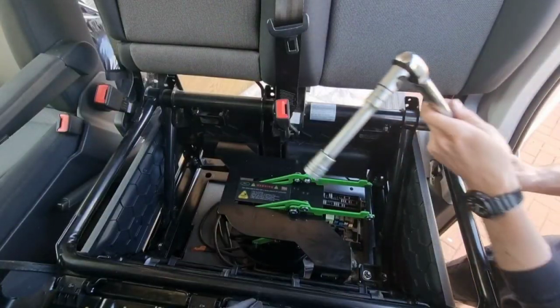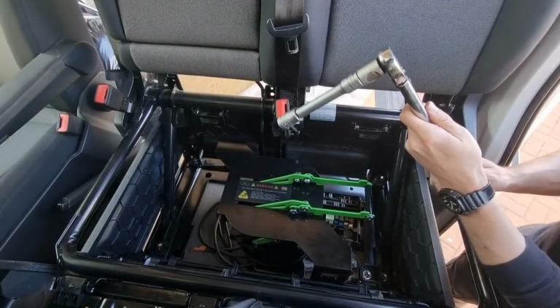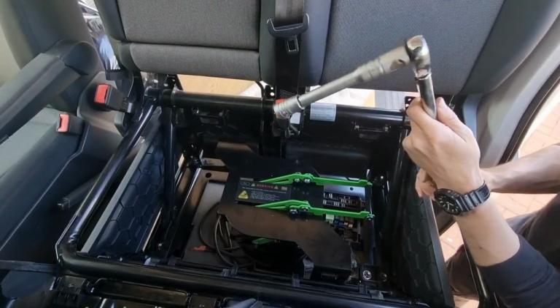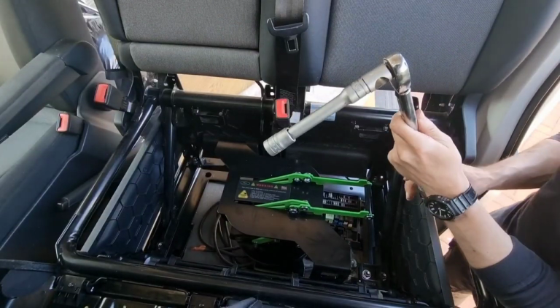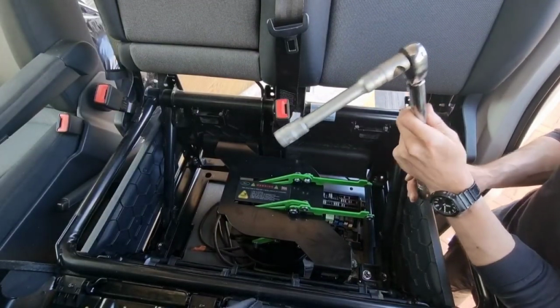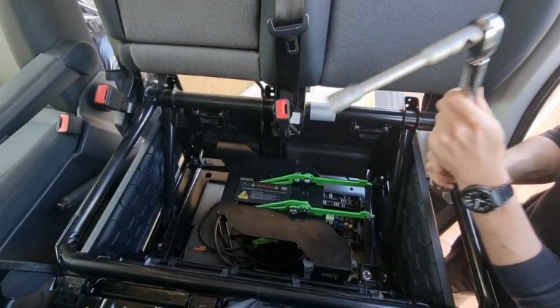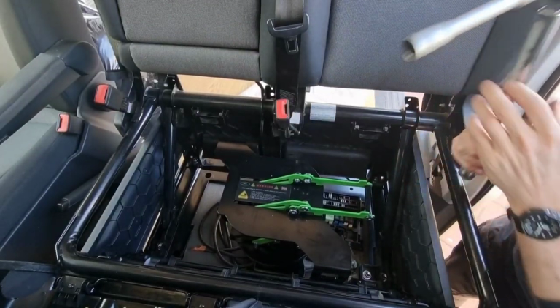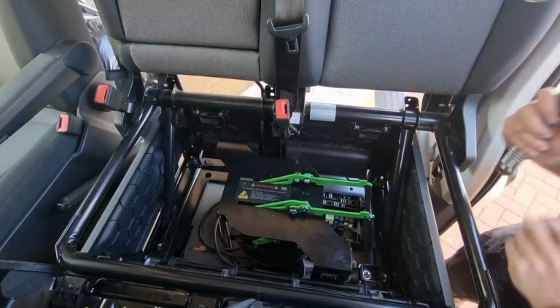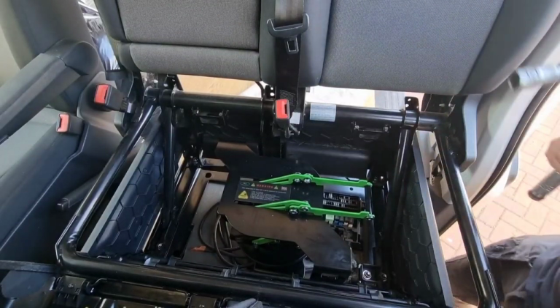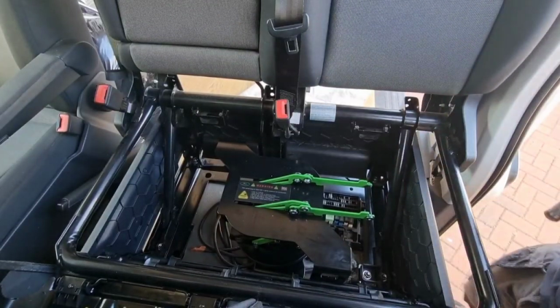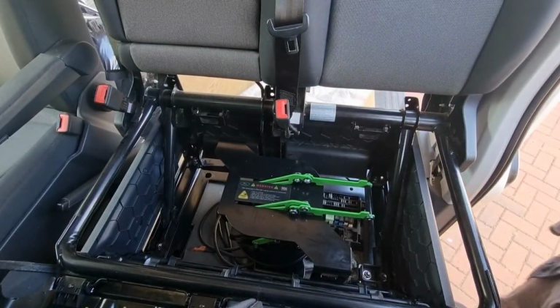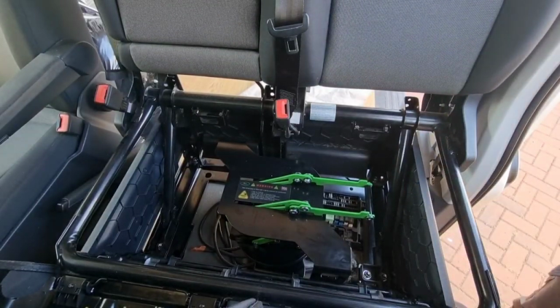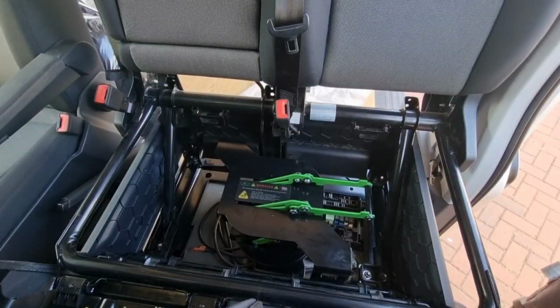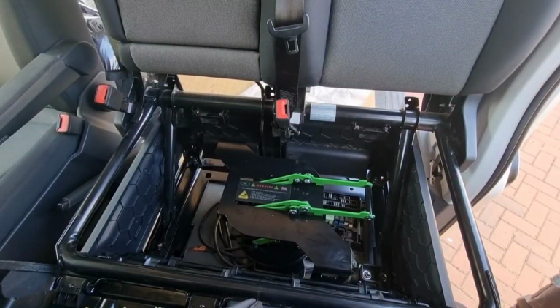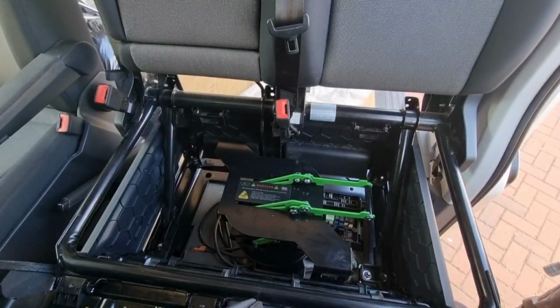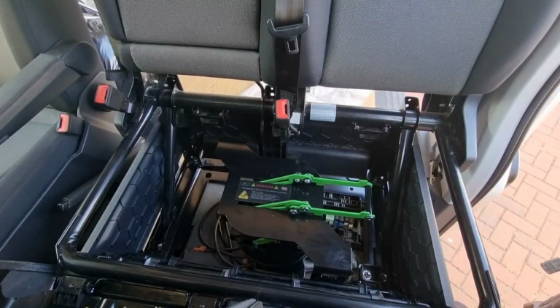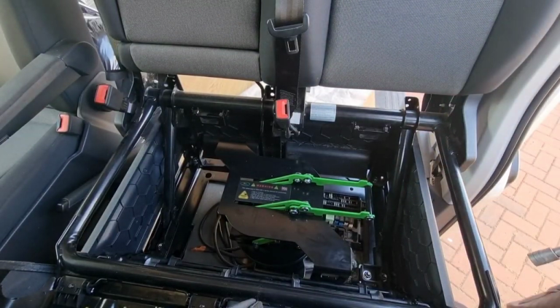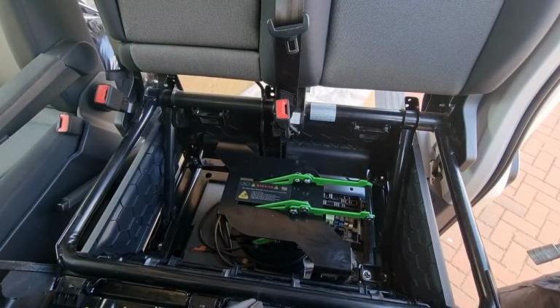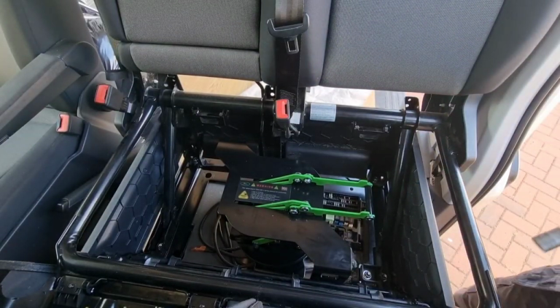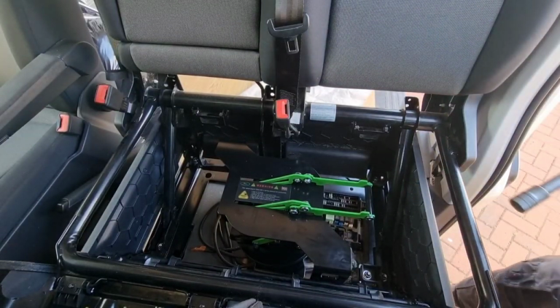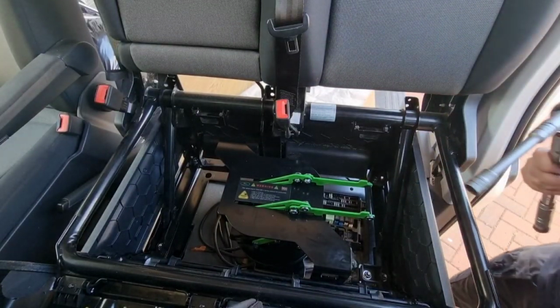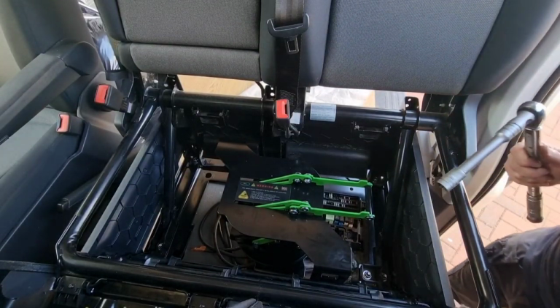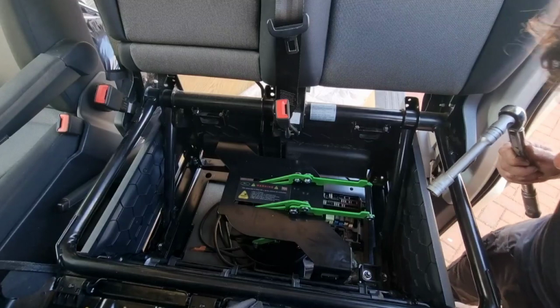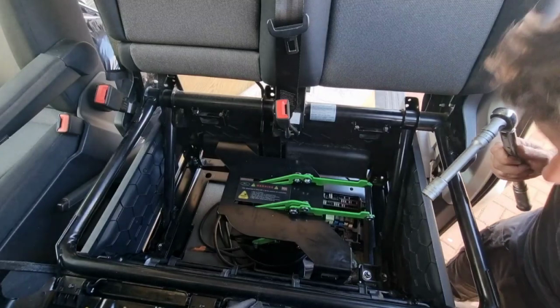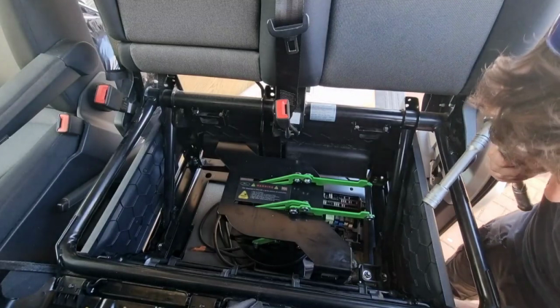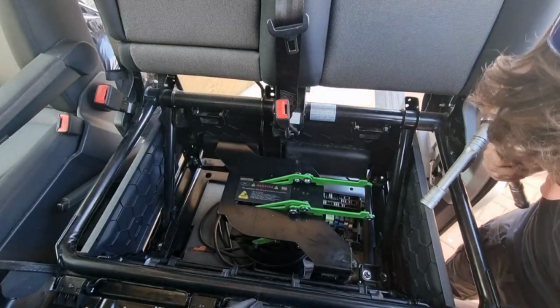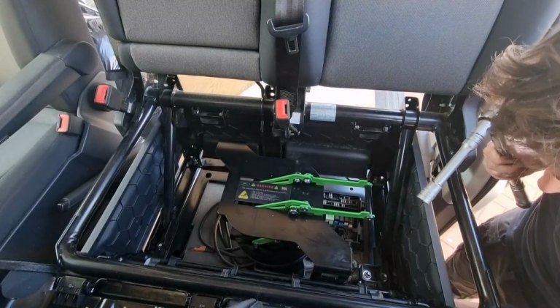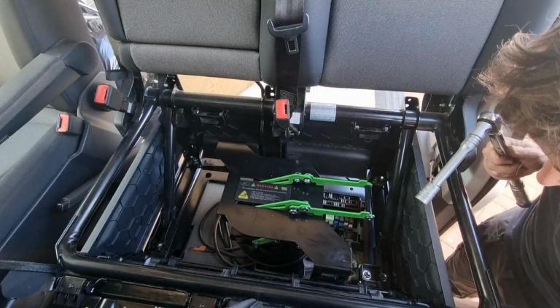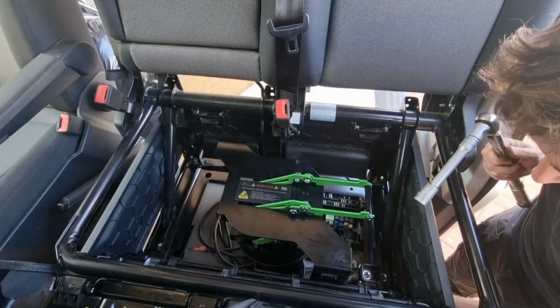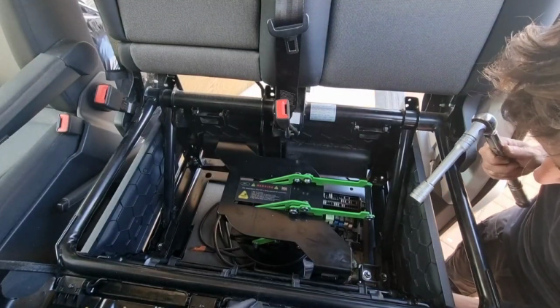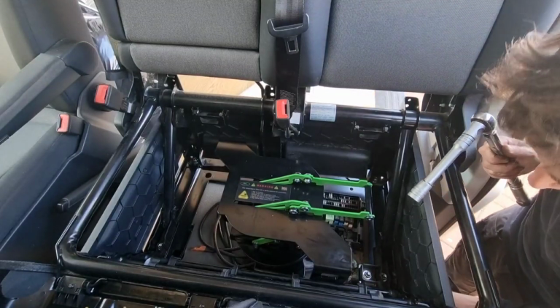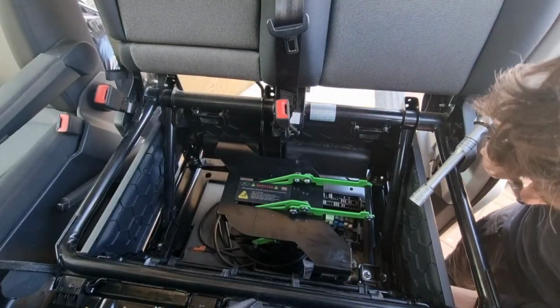And again, 45 newton metres. There goes my ratchet.